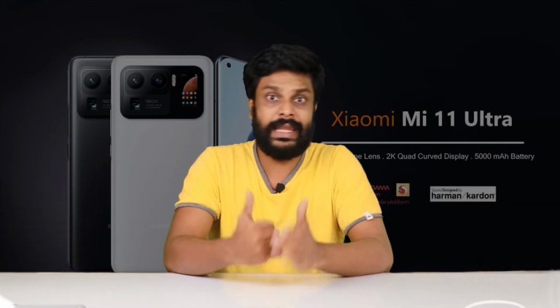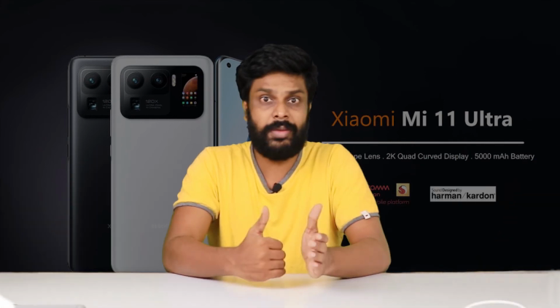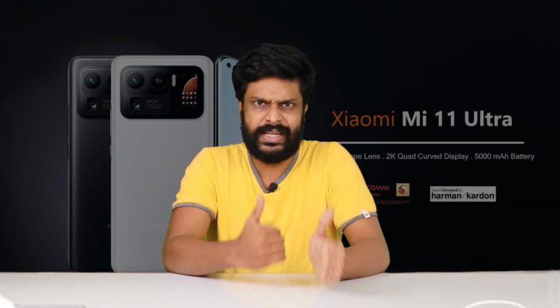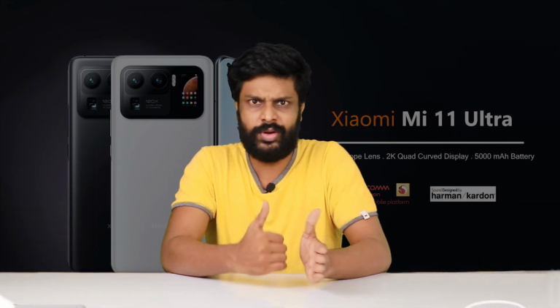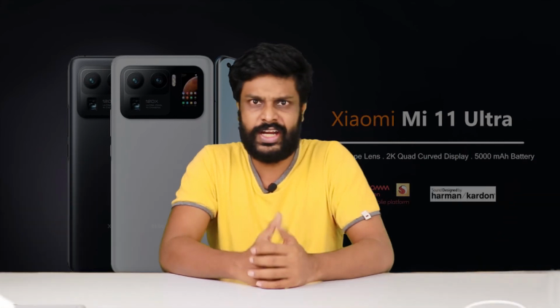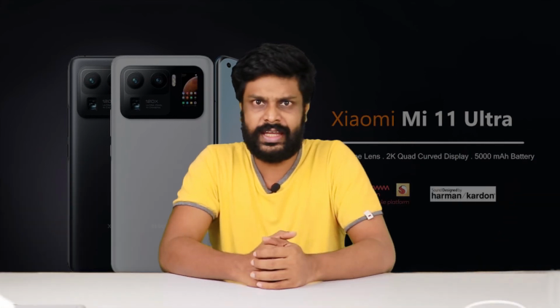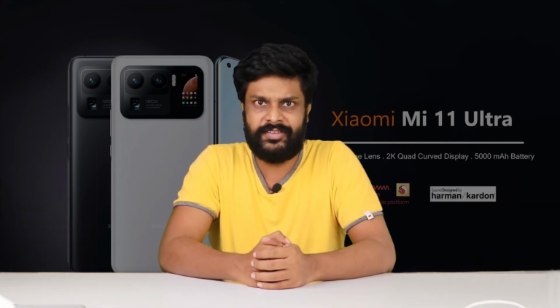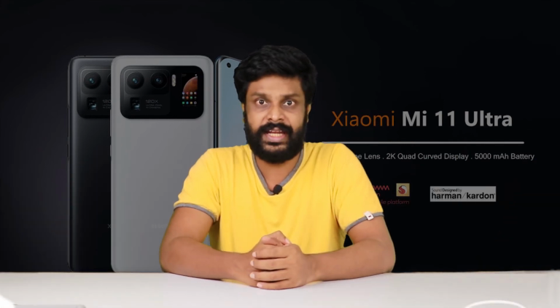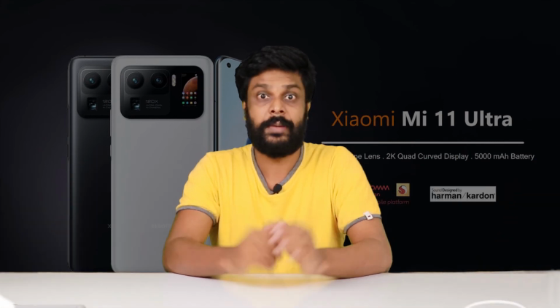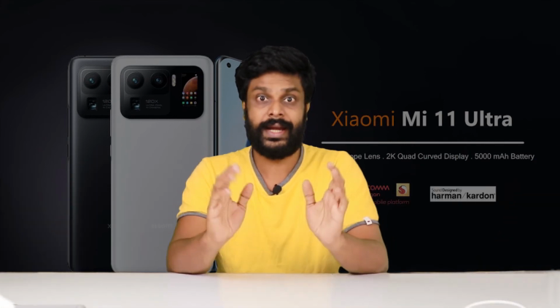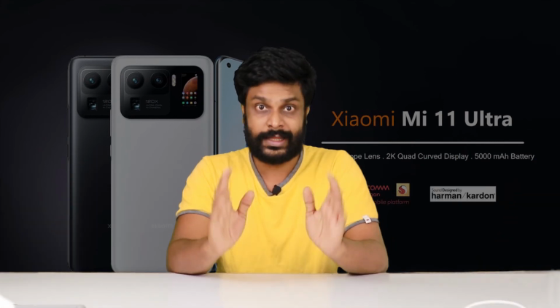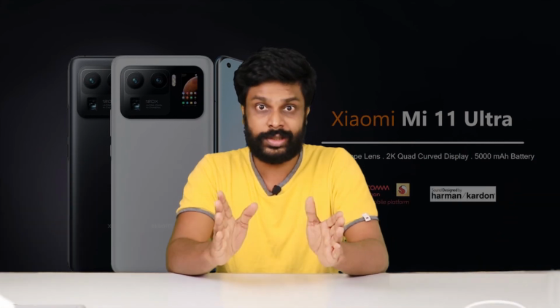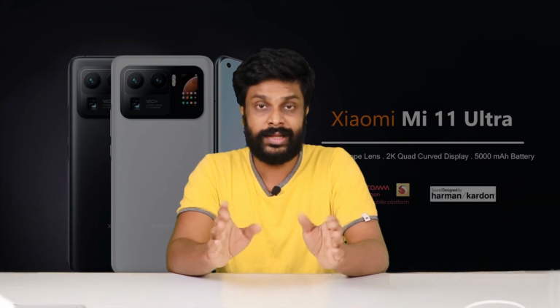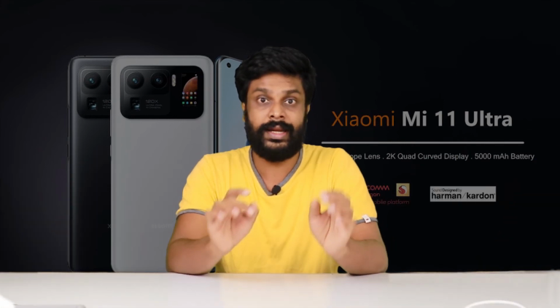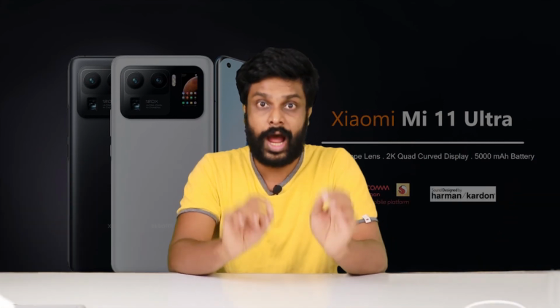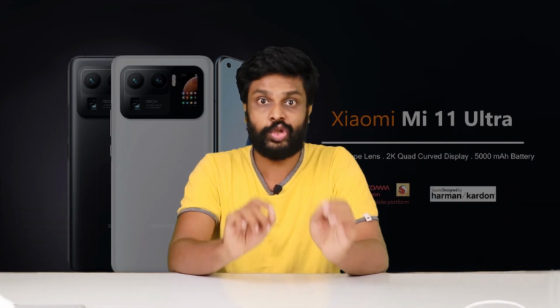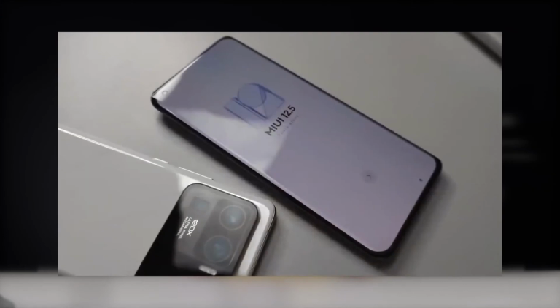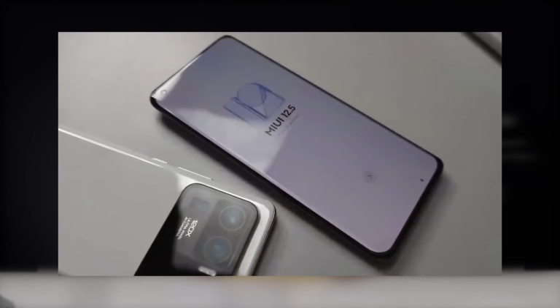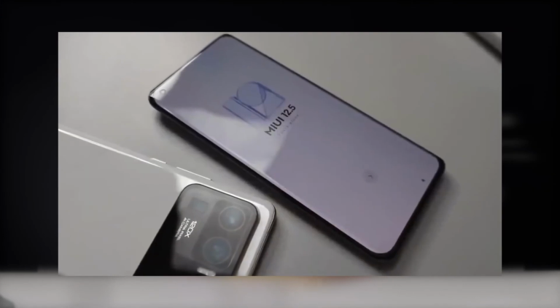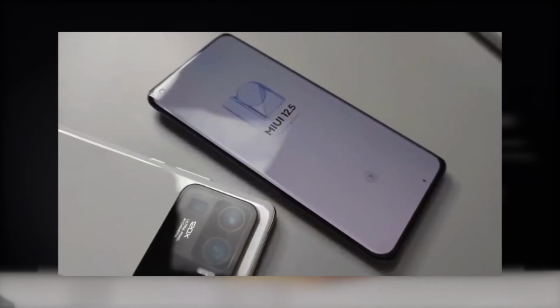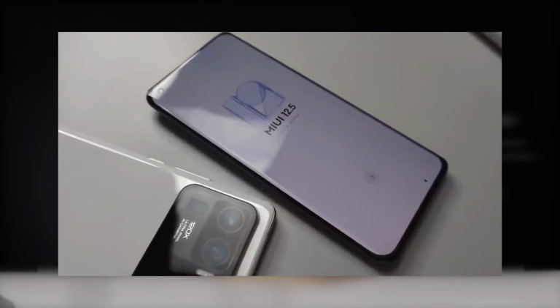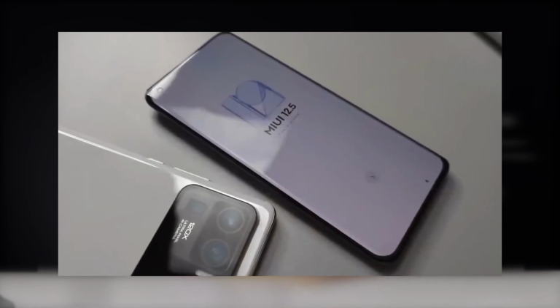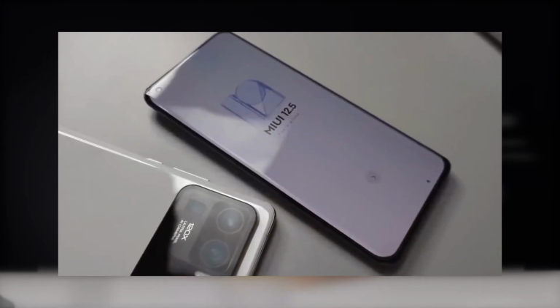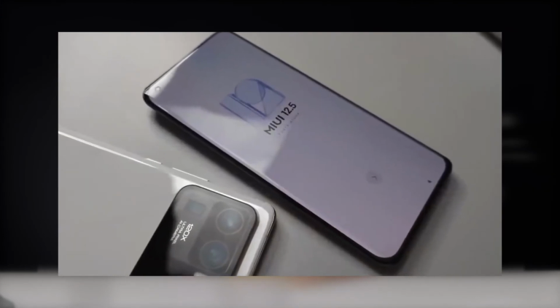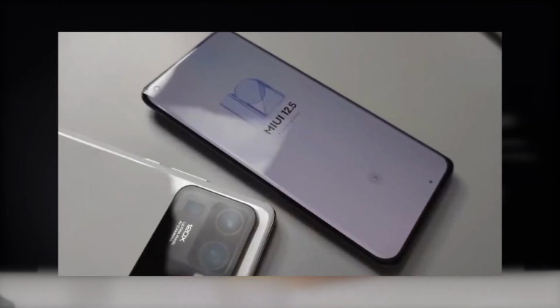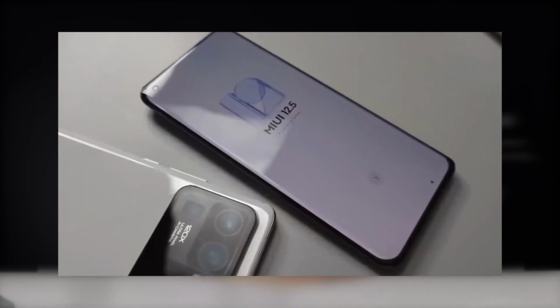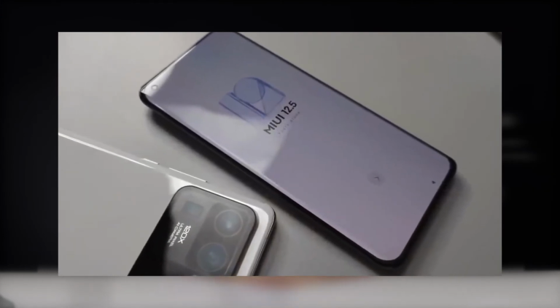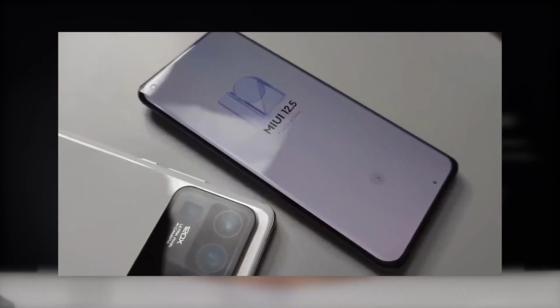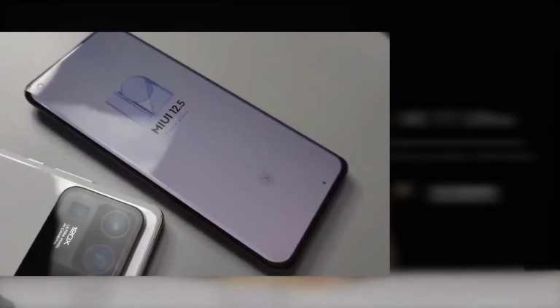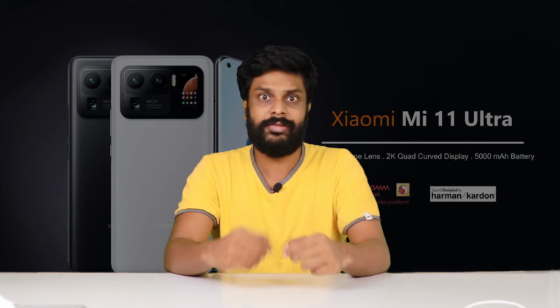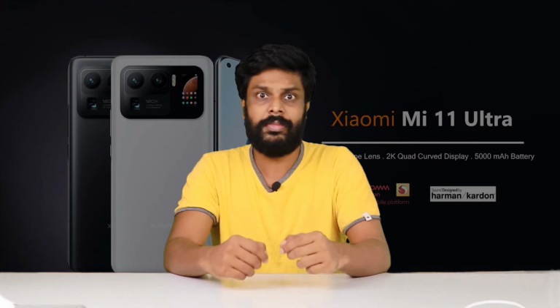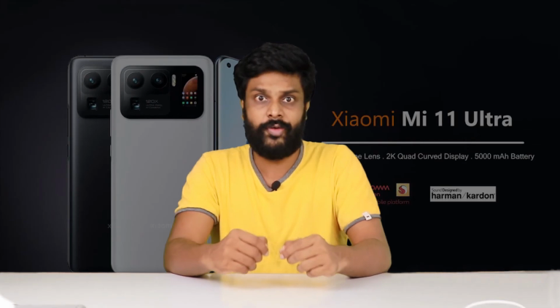I'm going to take a look at the phone running MIUI 12.5 version.